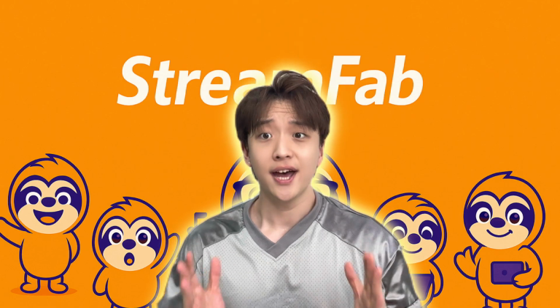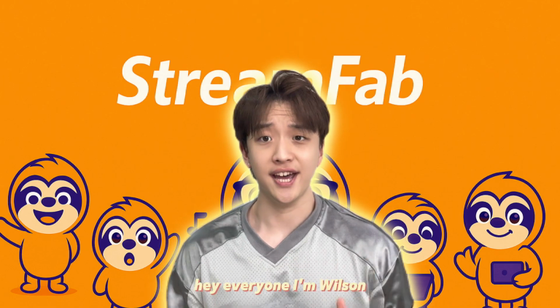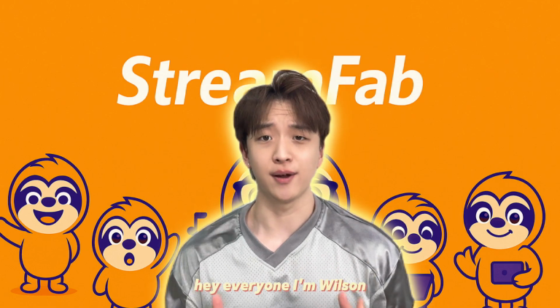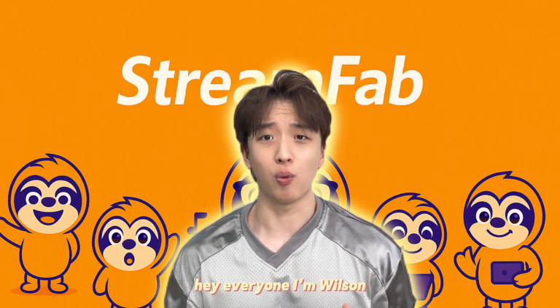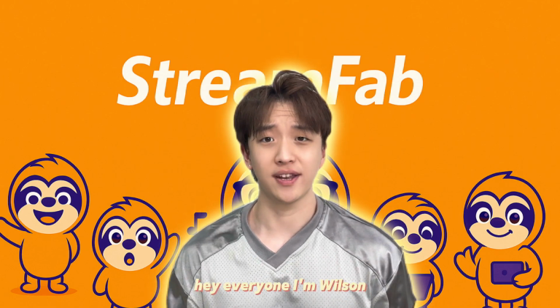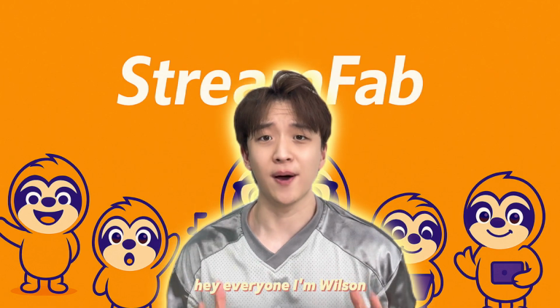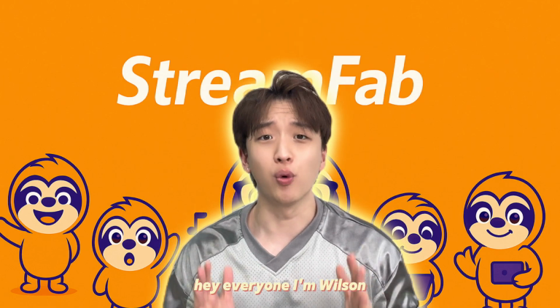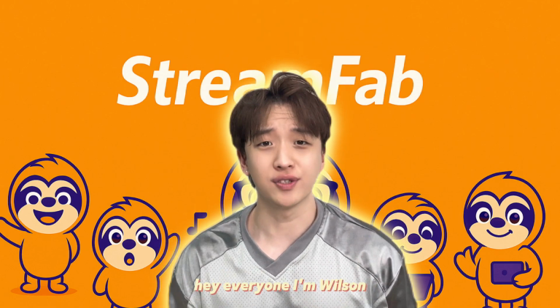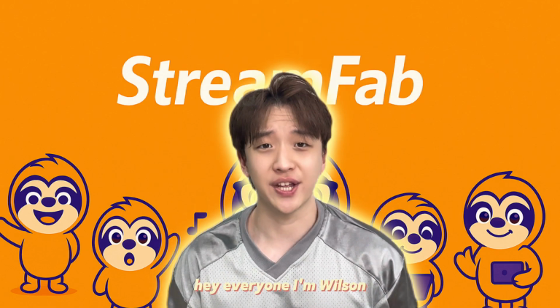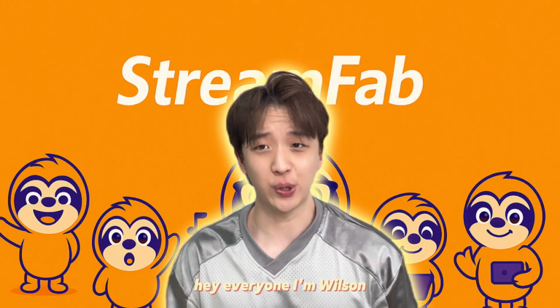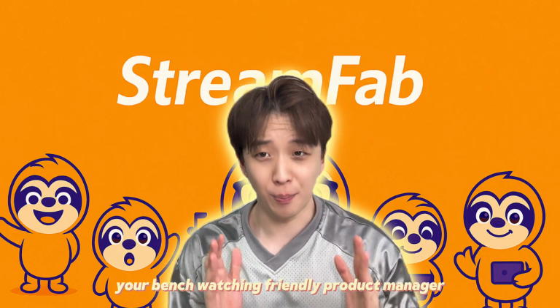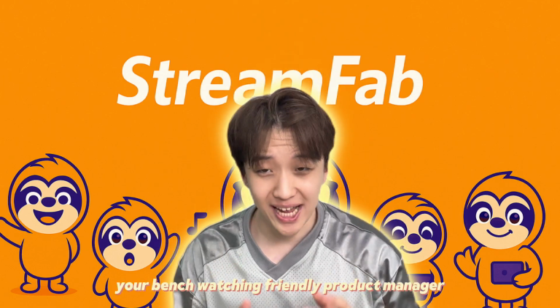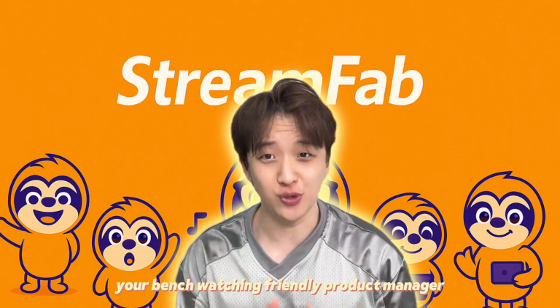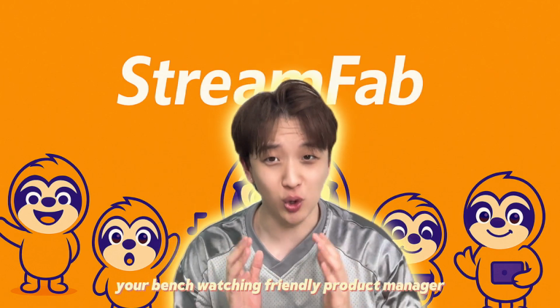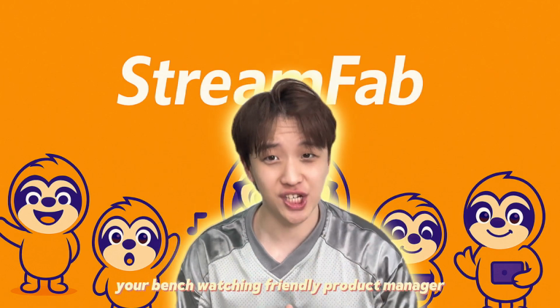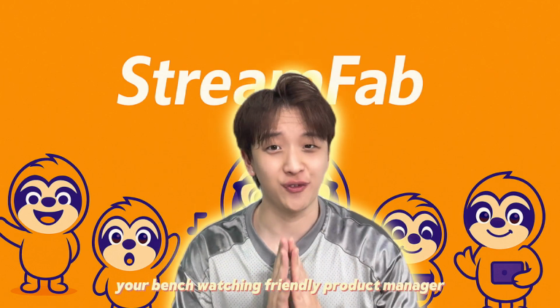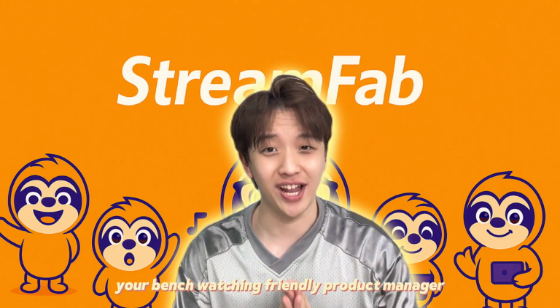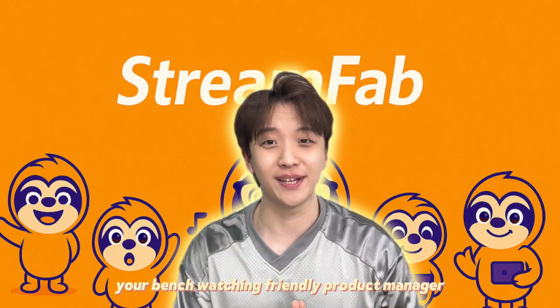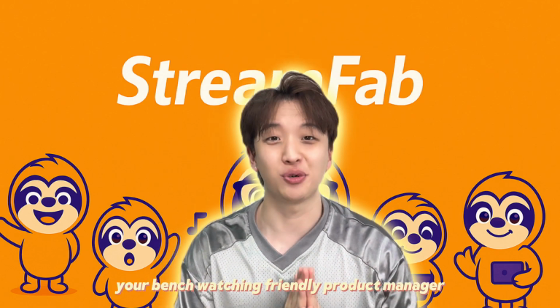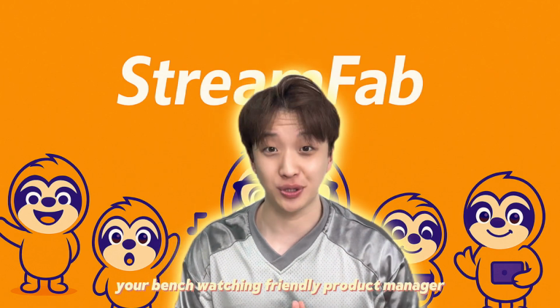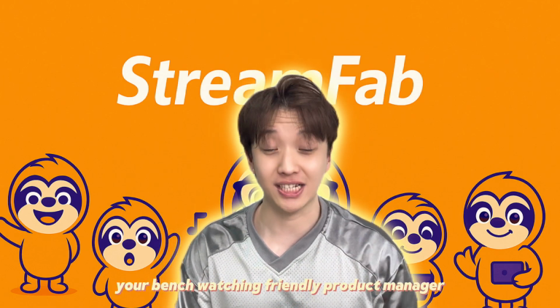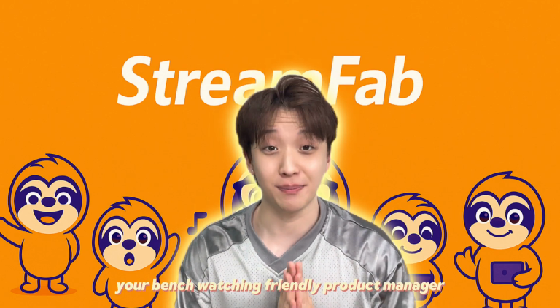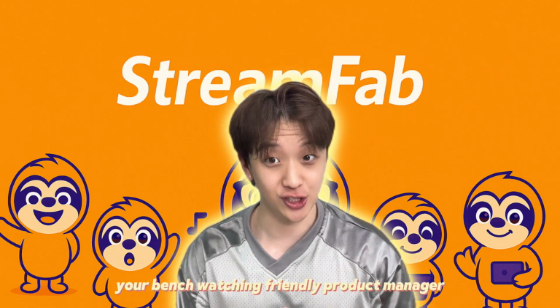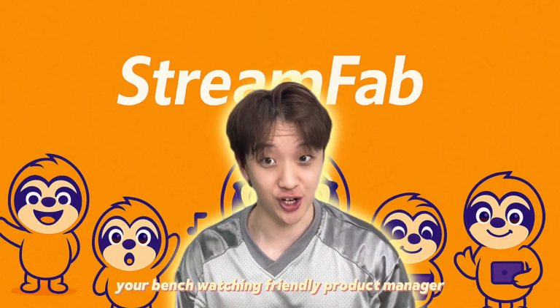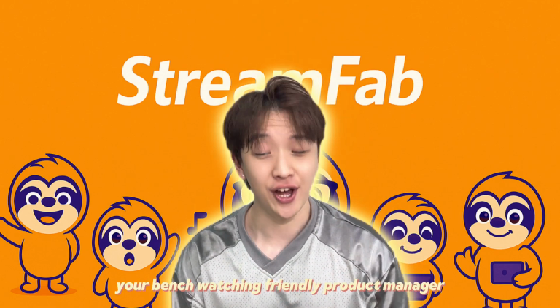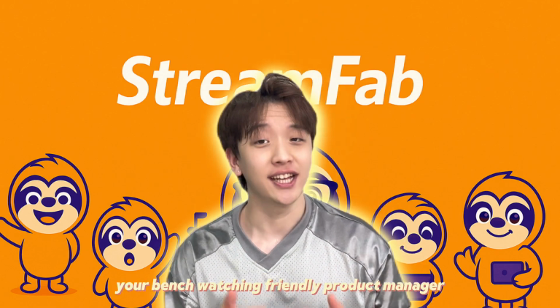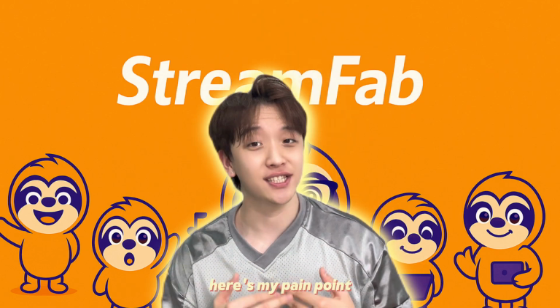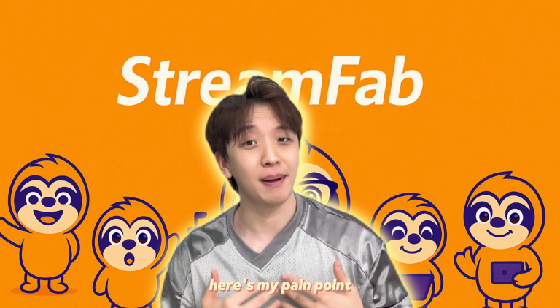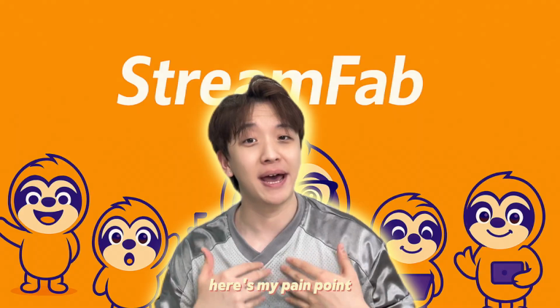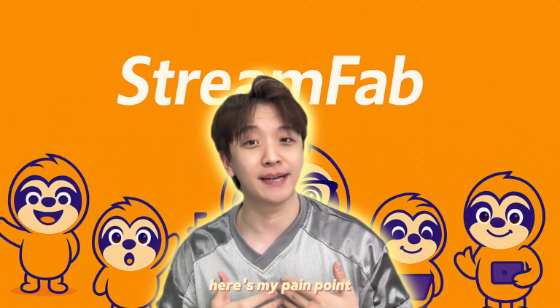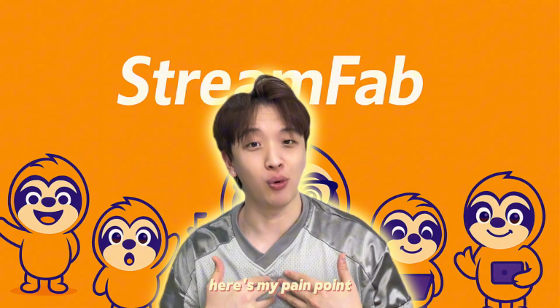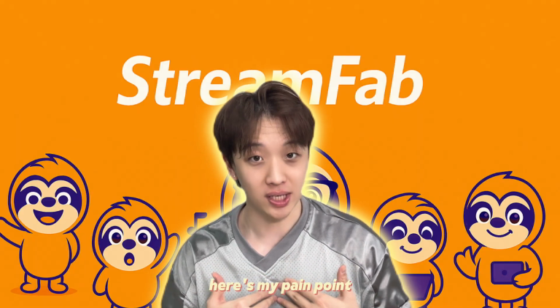Hey everyone, I'm Wilson, your bench-watching friendly product manager. Here's my pain point.